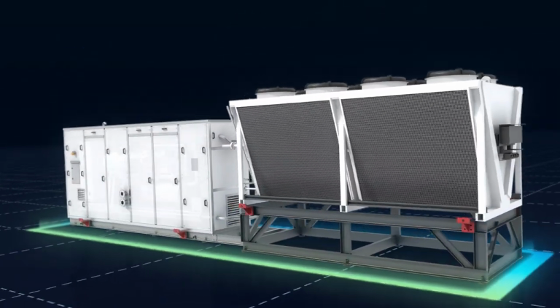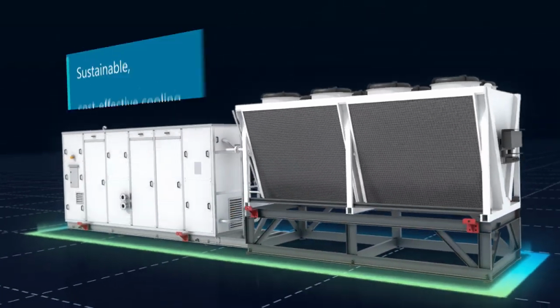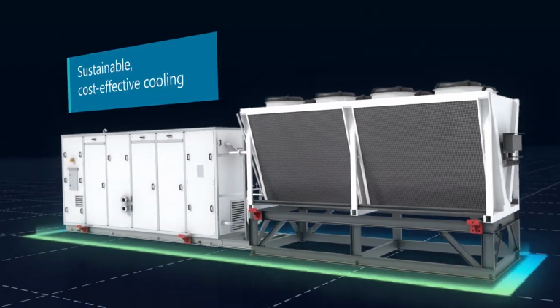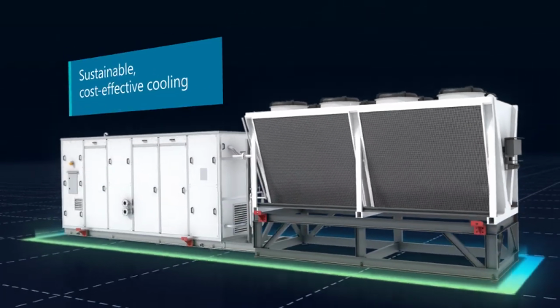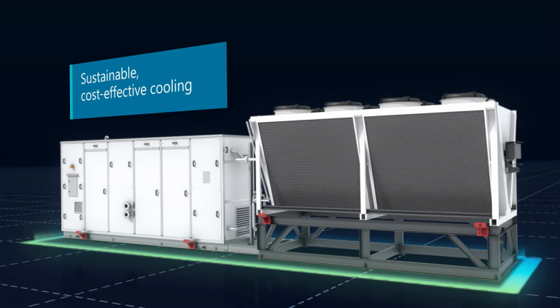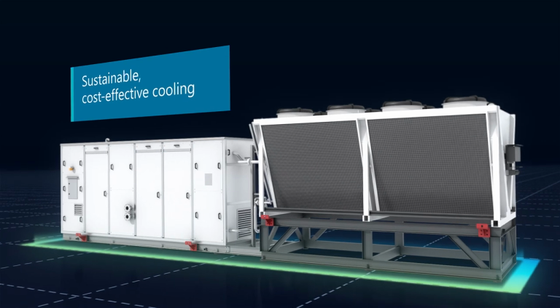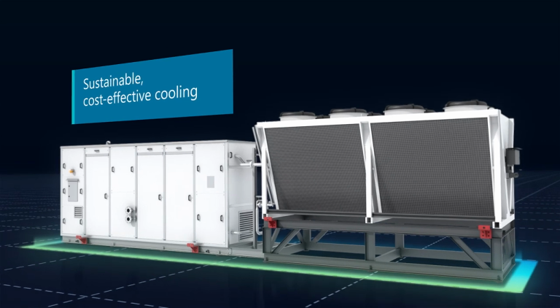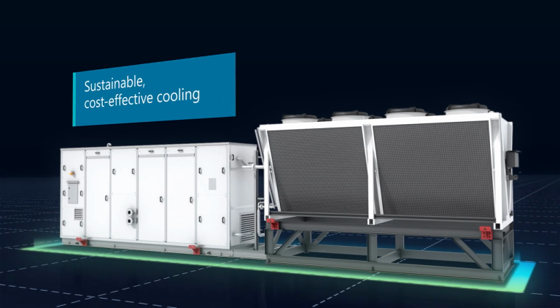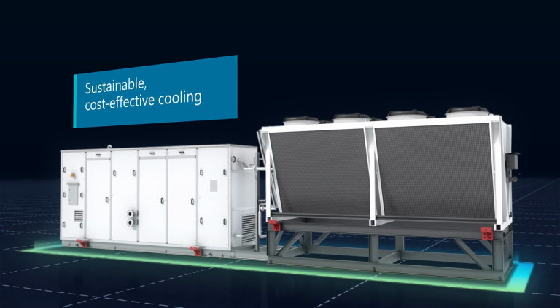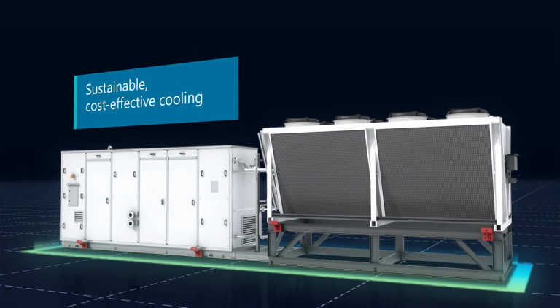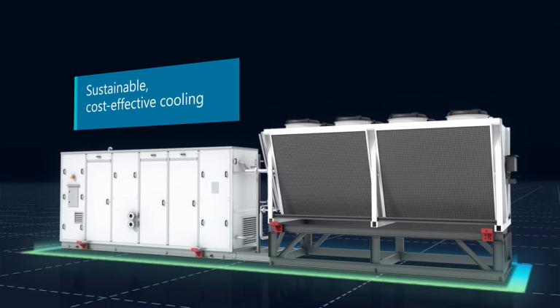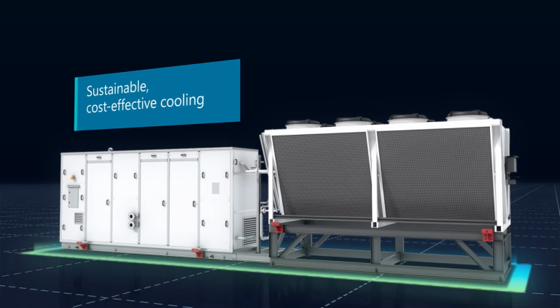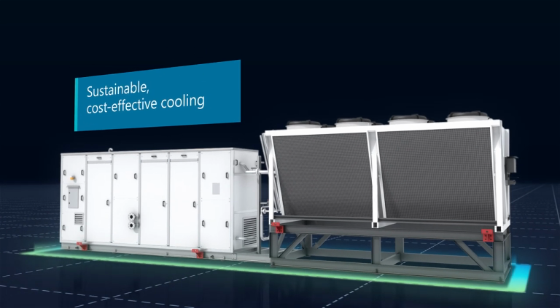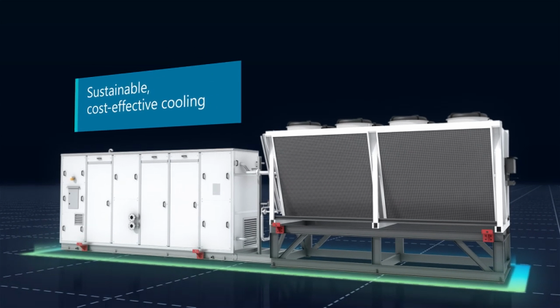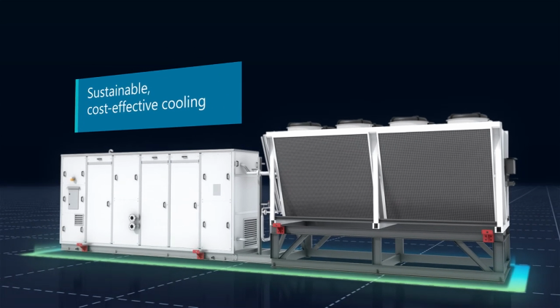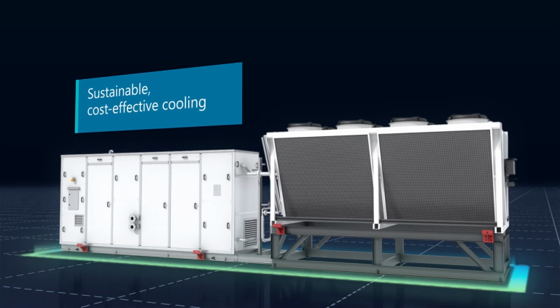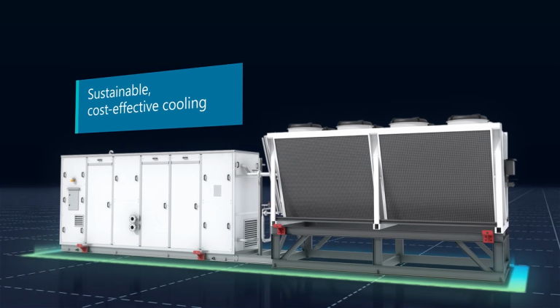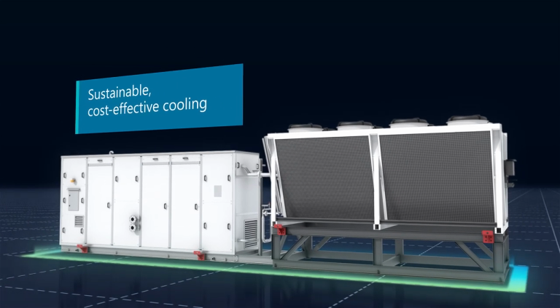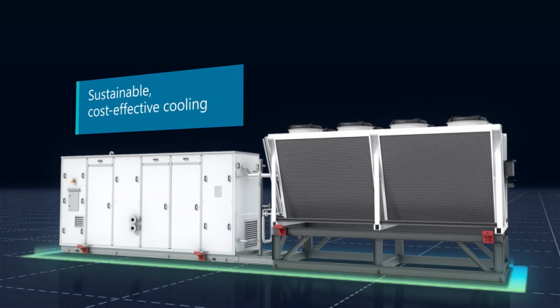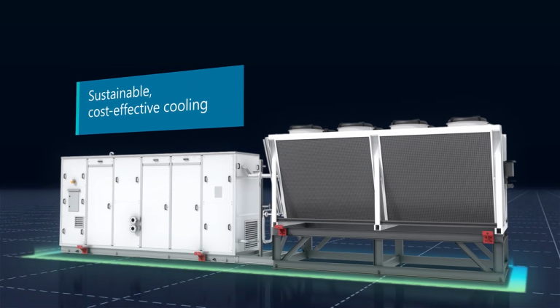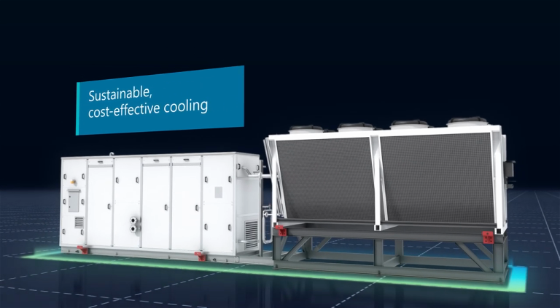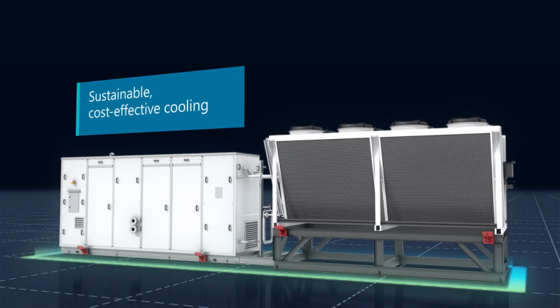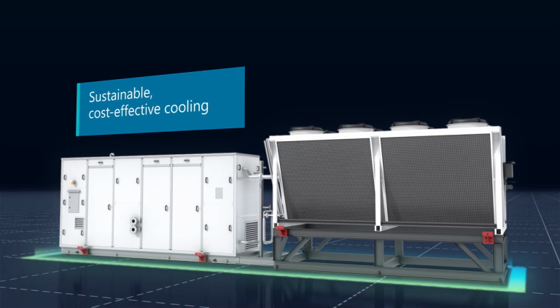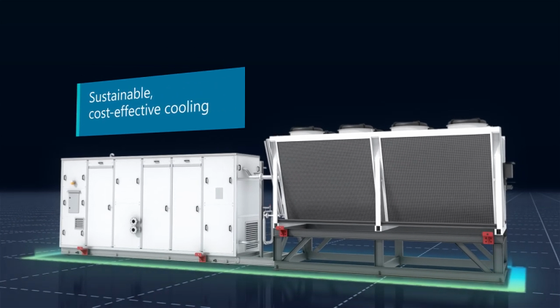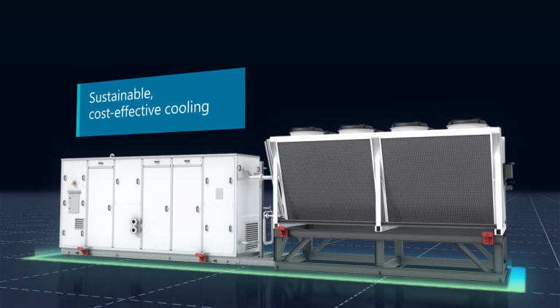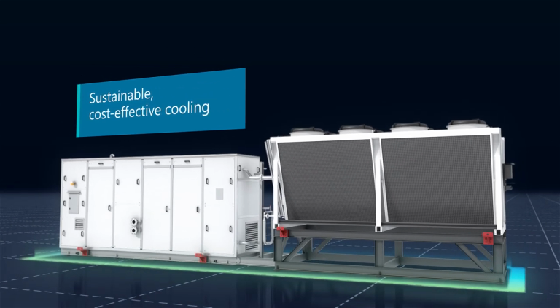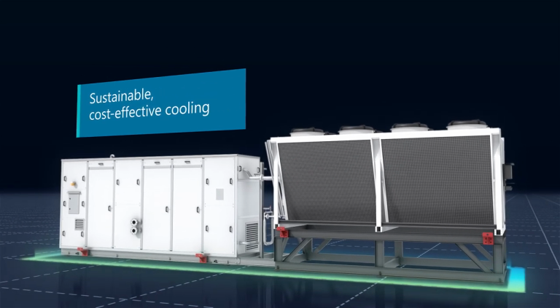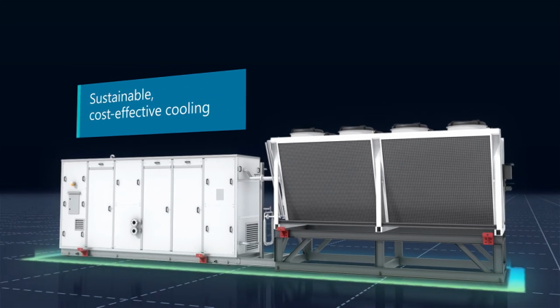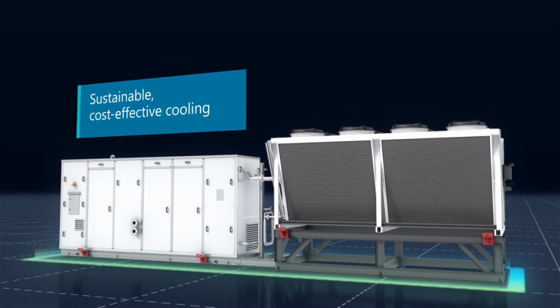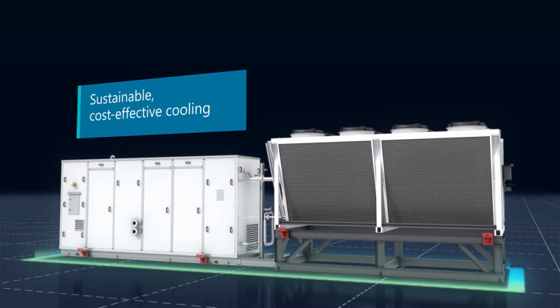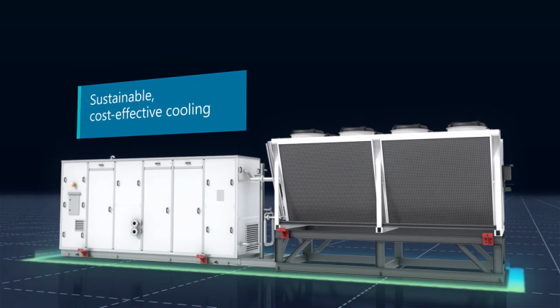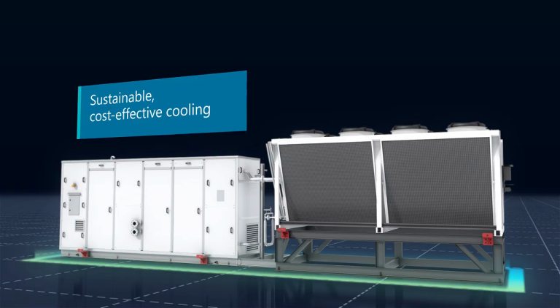For more sustainable, cost-effective cooling — Chill Pack Air from Johnson Controls.